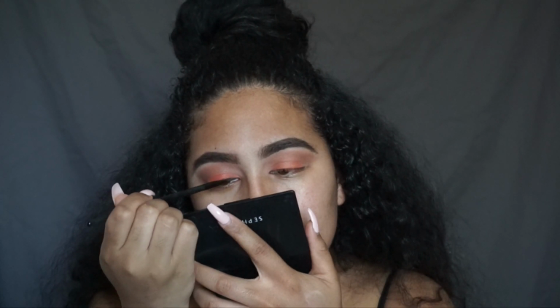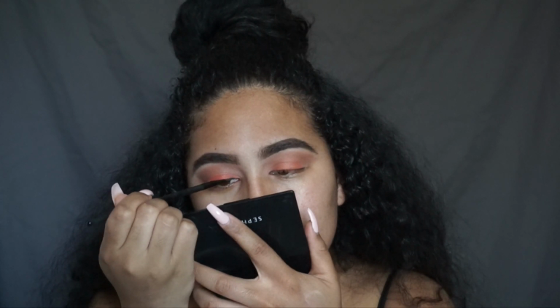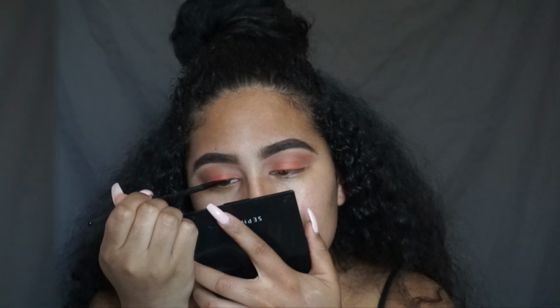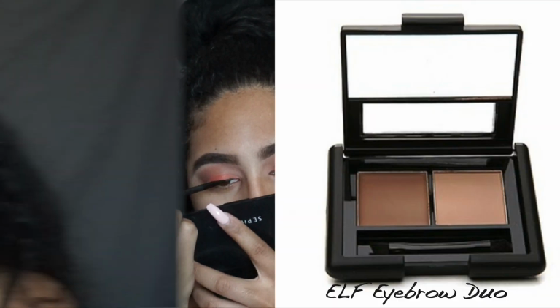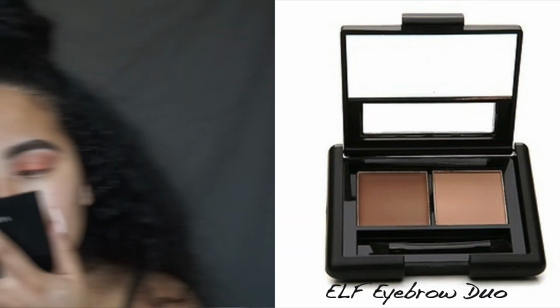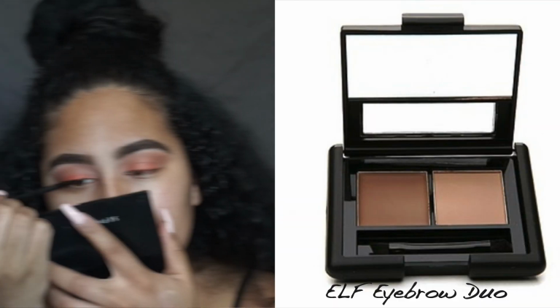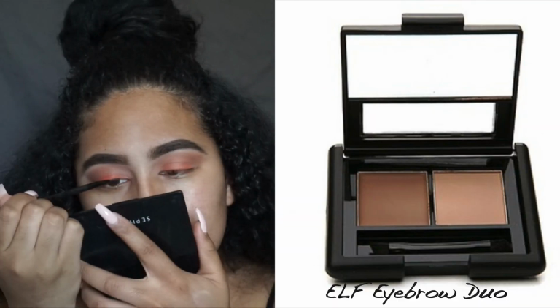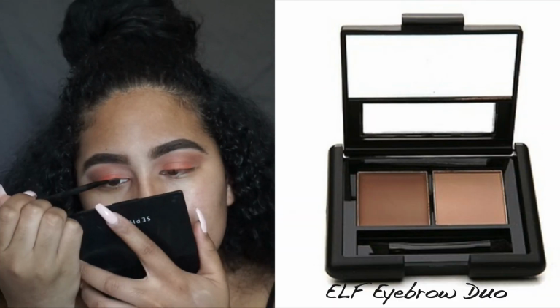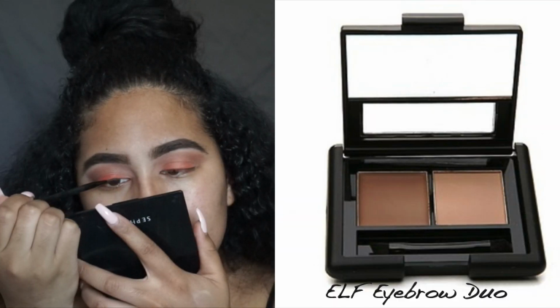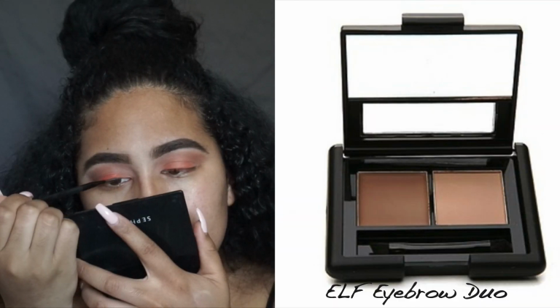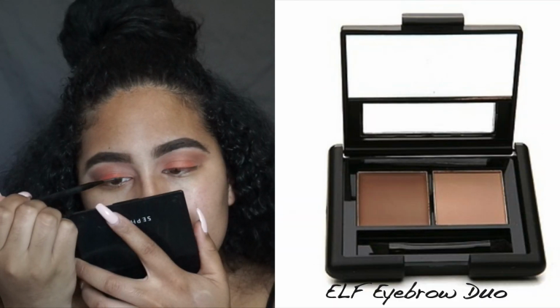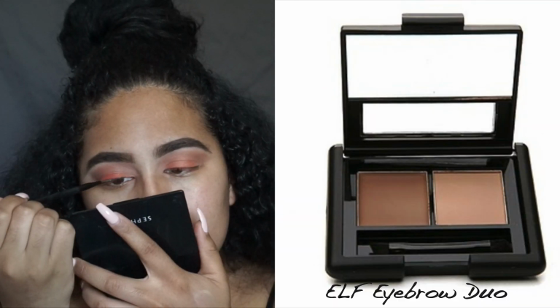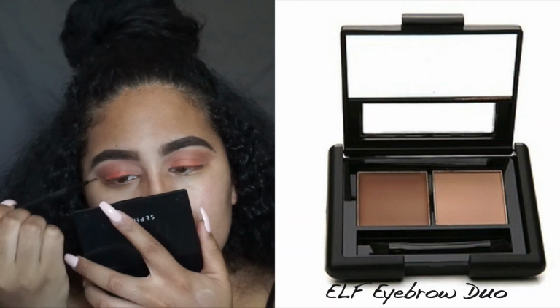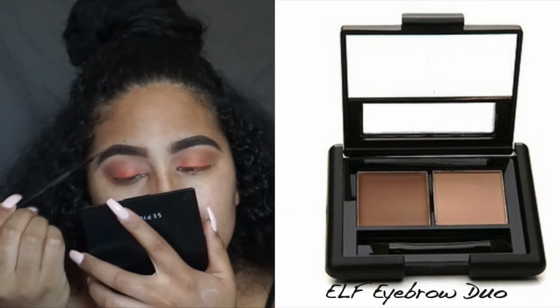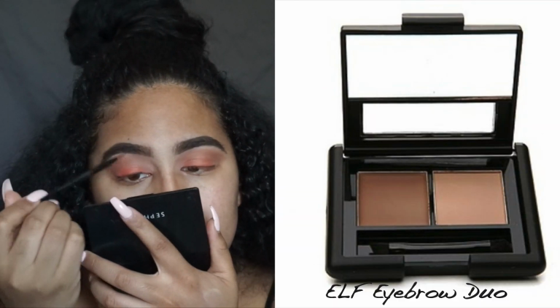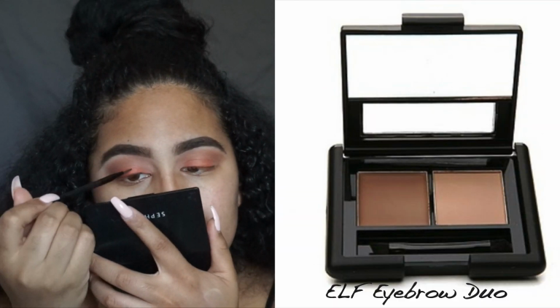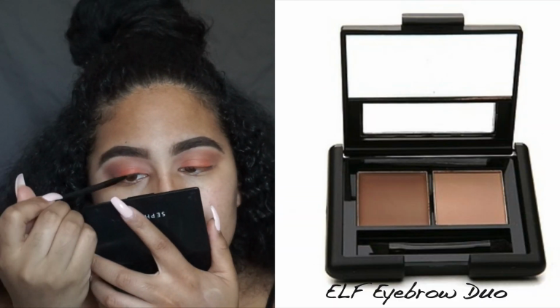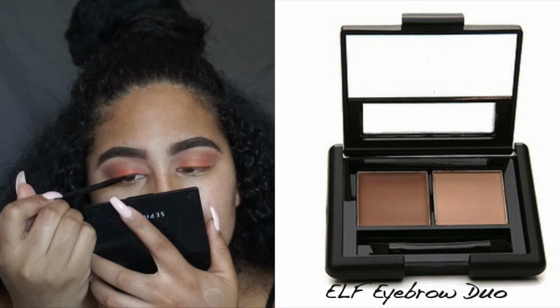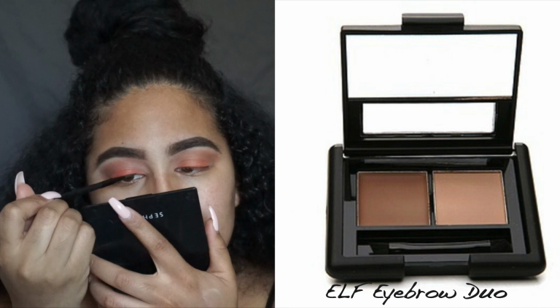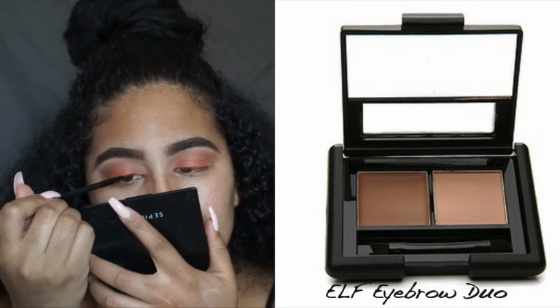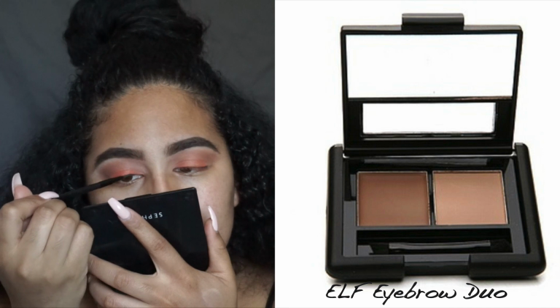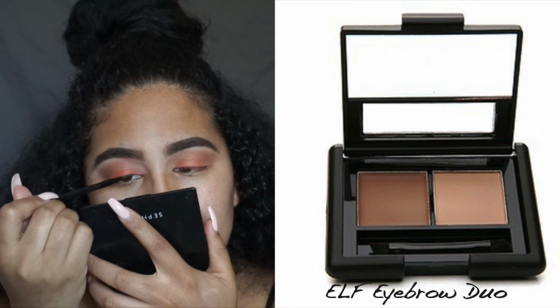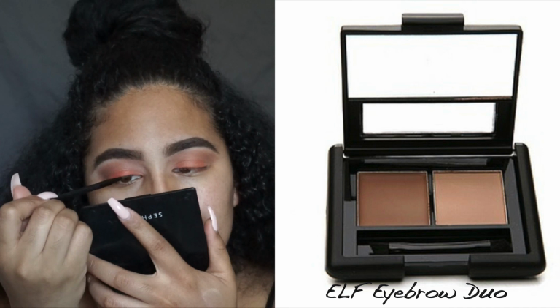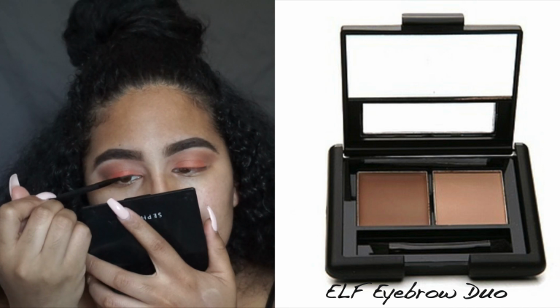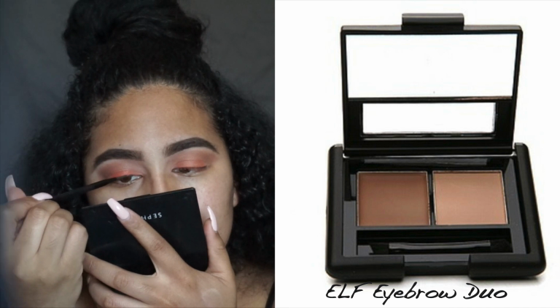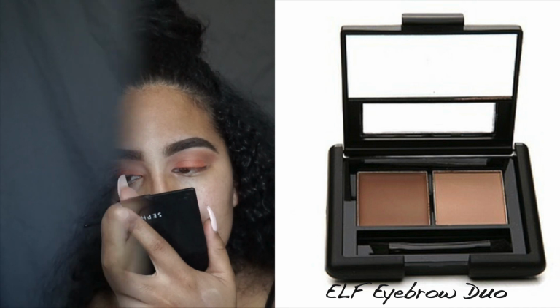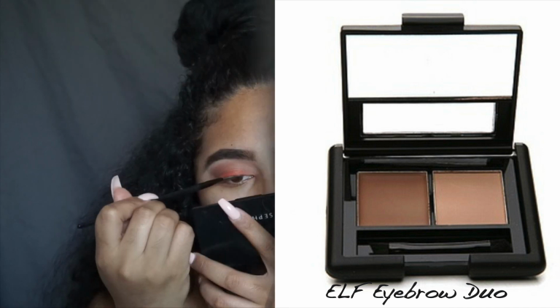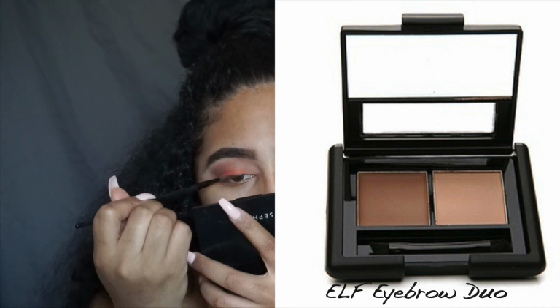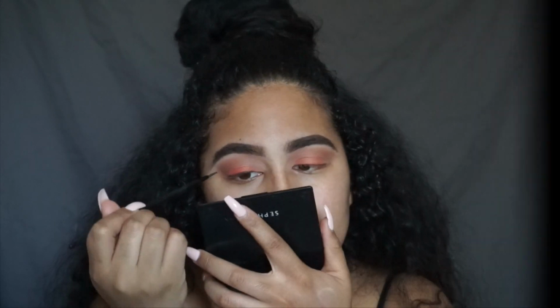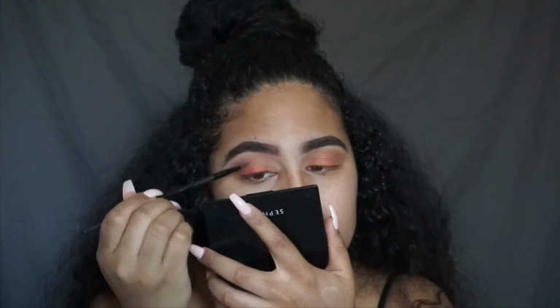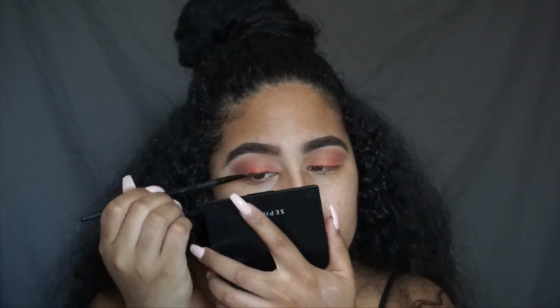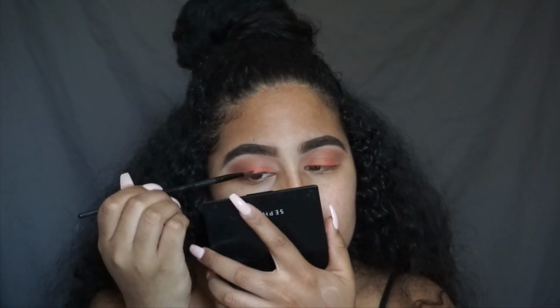Next I'm going to go in with my elf Eyebrow Duo and I'm going to use that to create a wing liner.